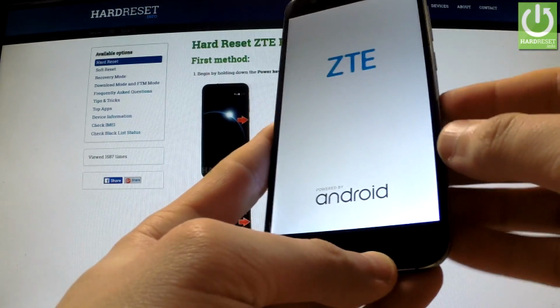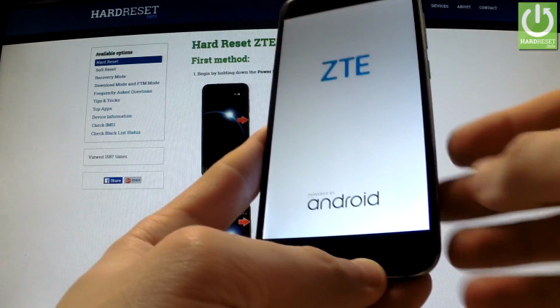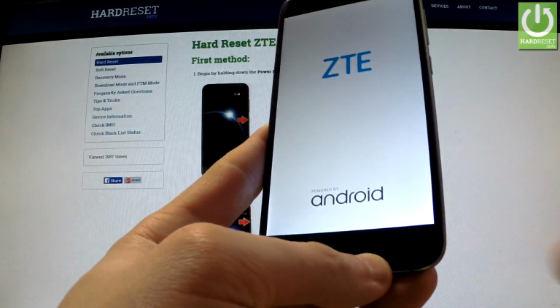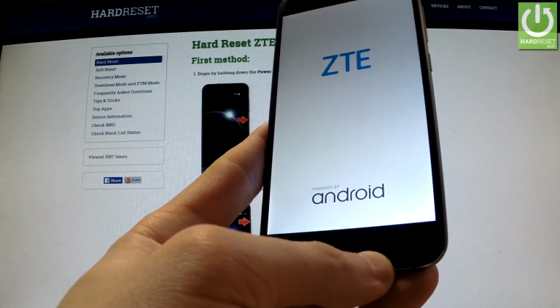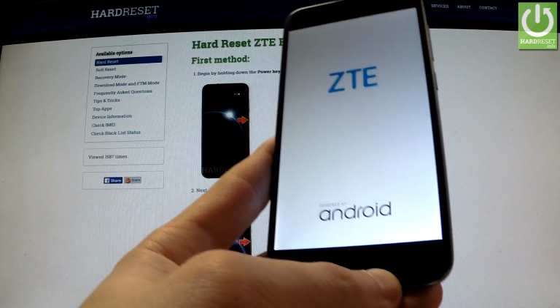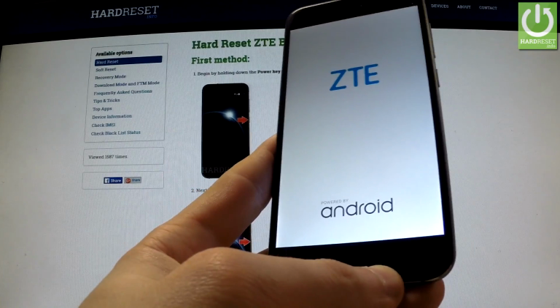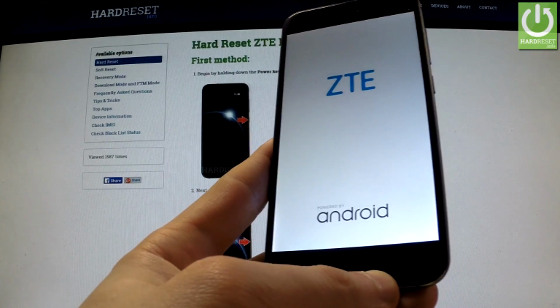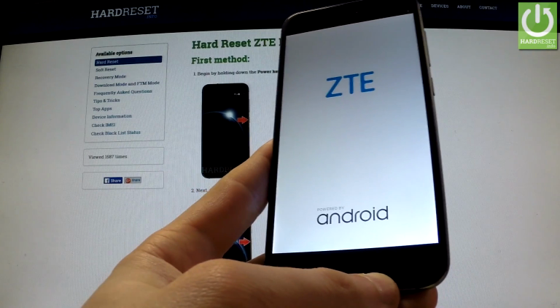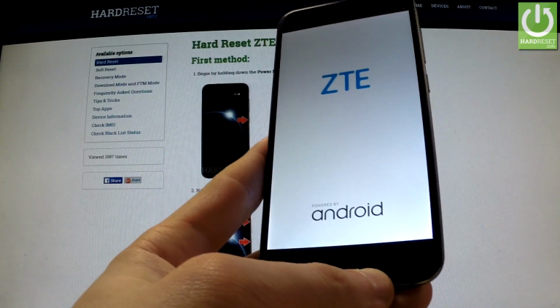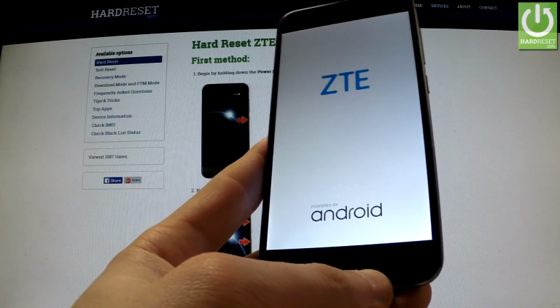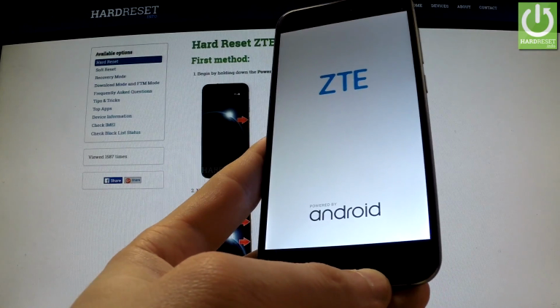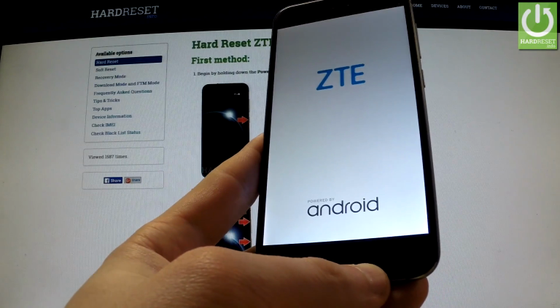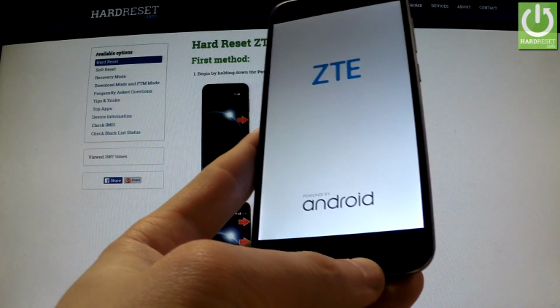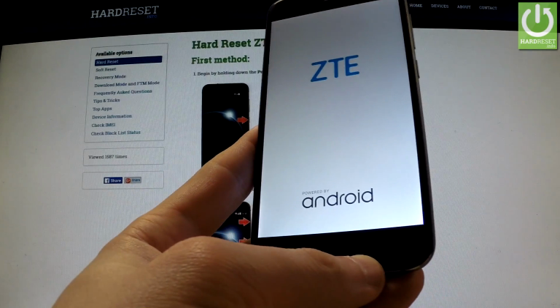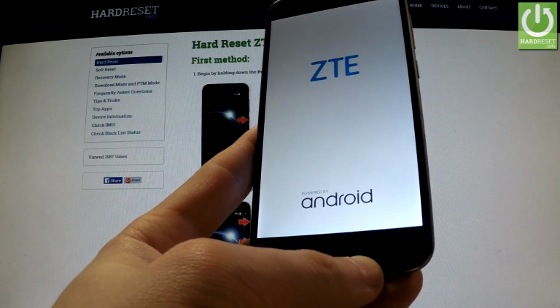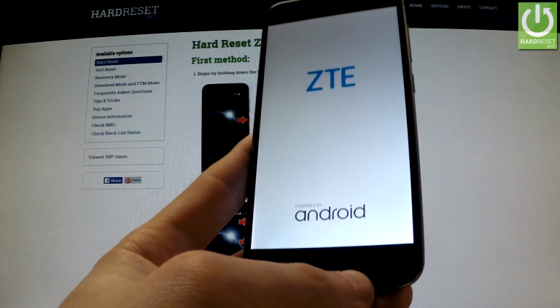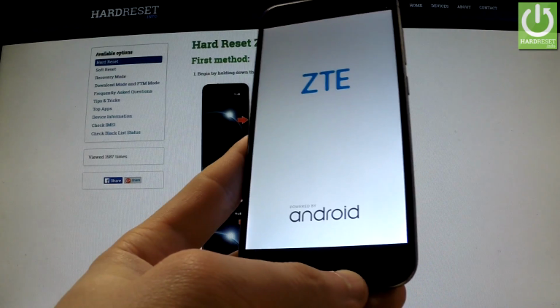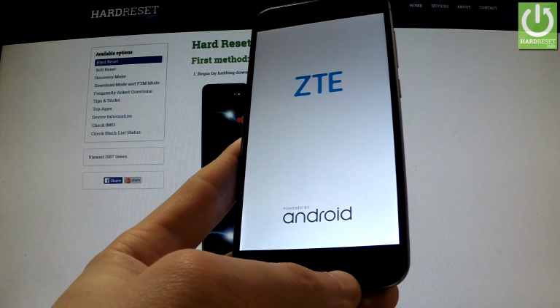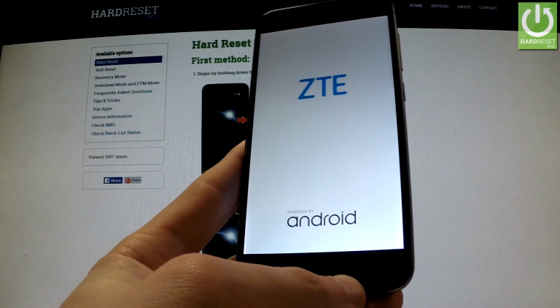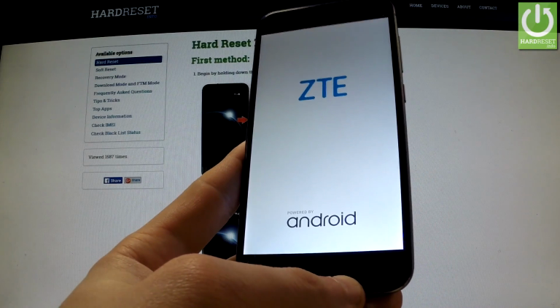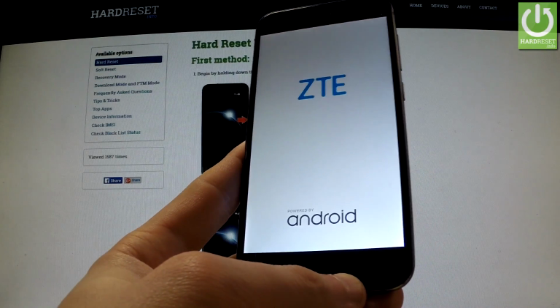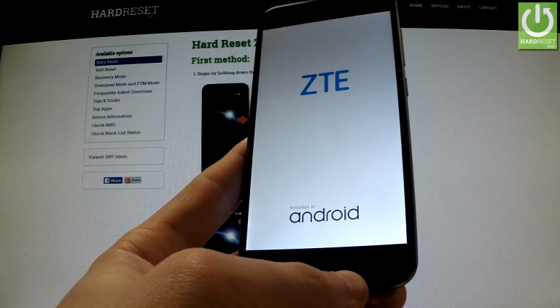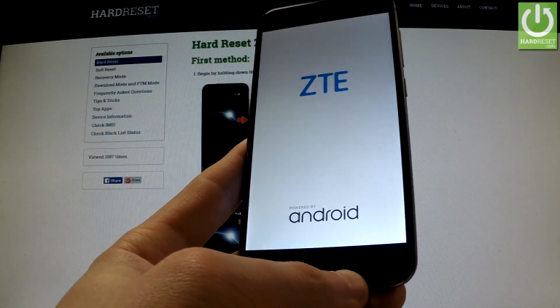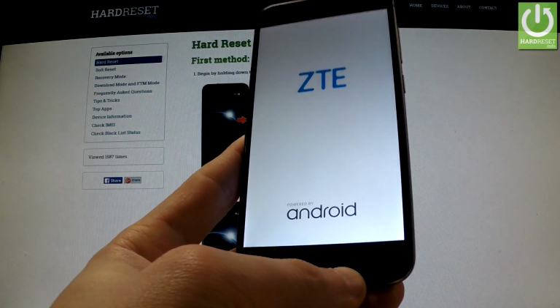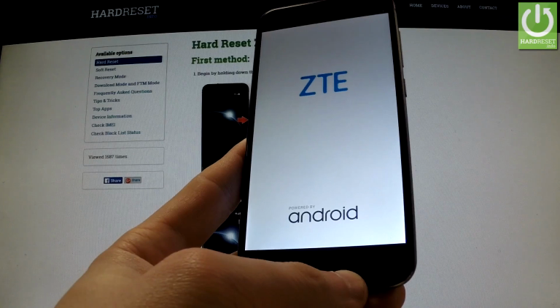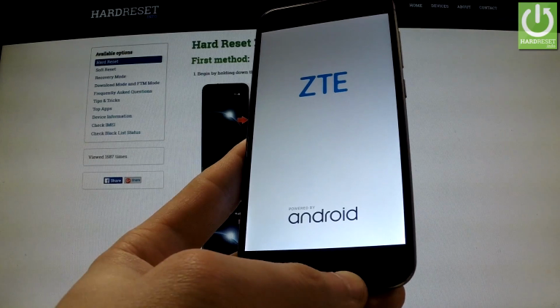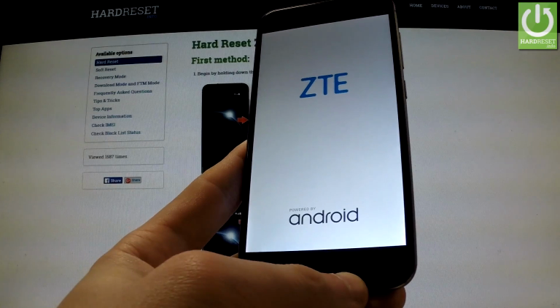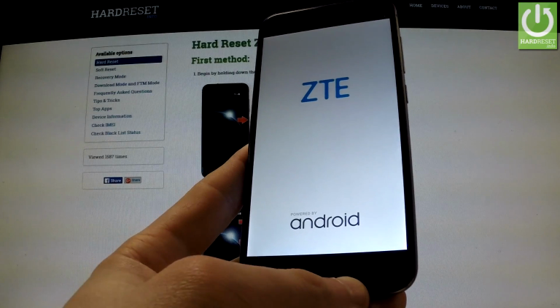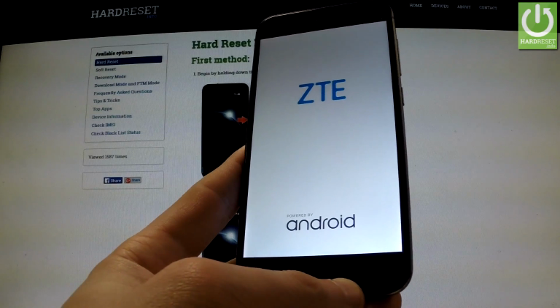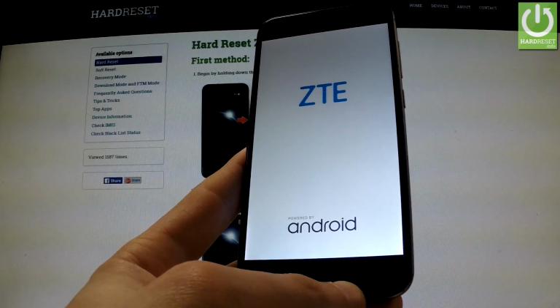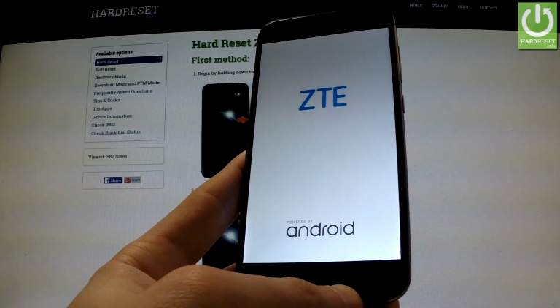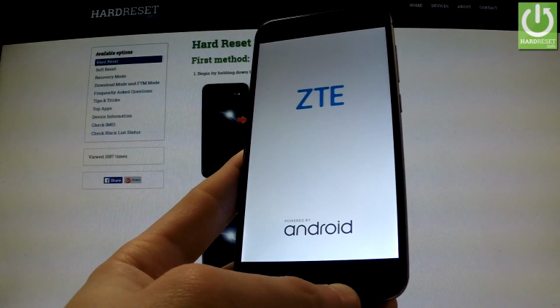The phone is restarting into normal mode. Thank you for watching, and please subscribe to our channel and leave a thumbs up under the video.